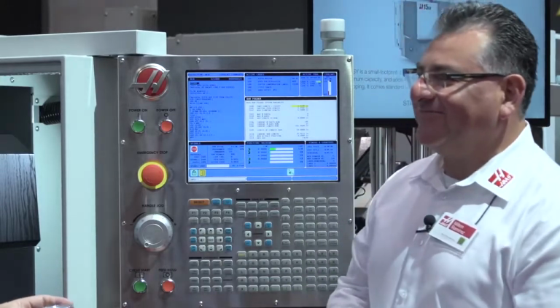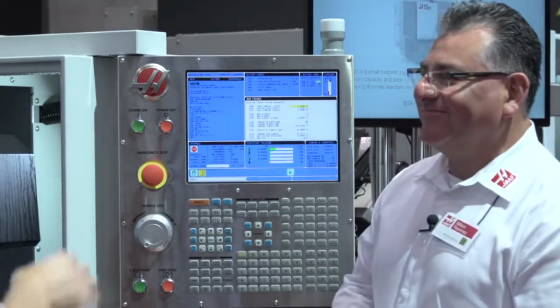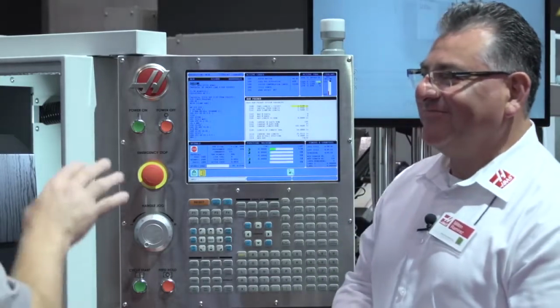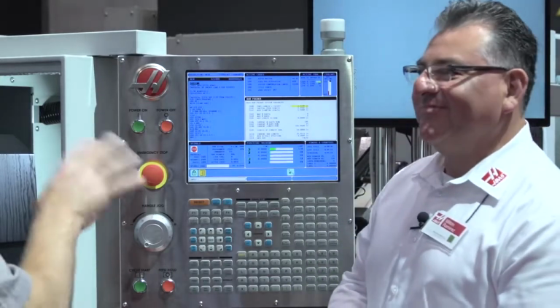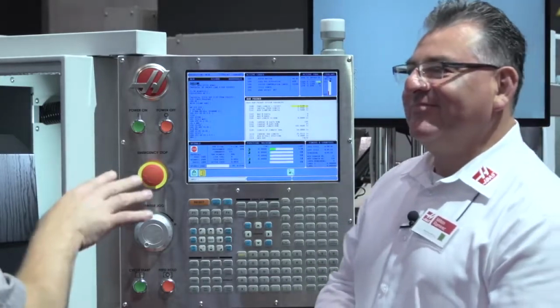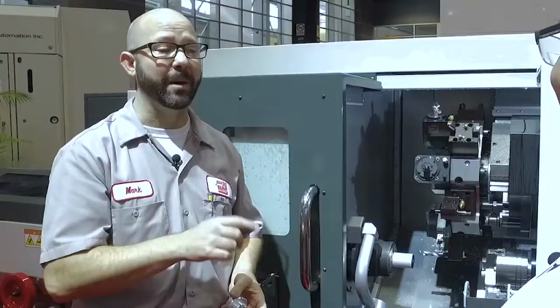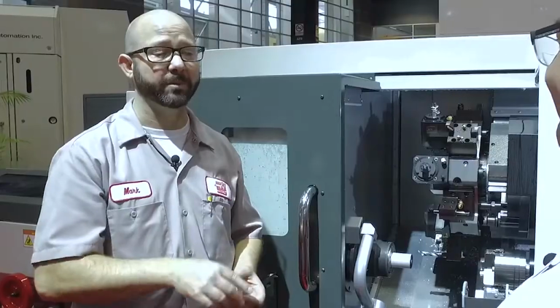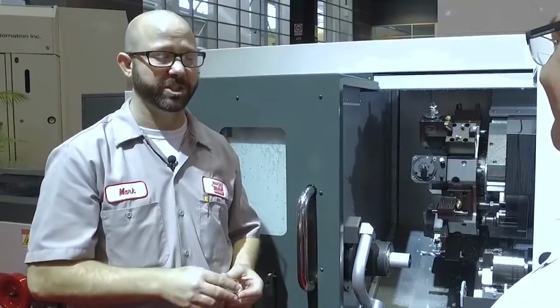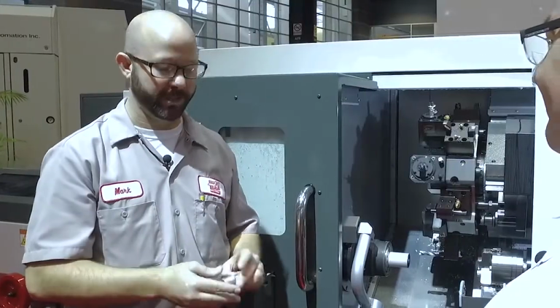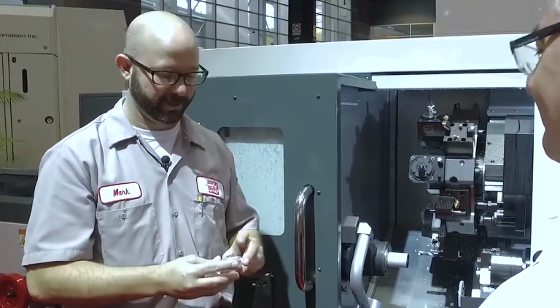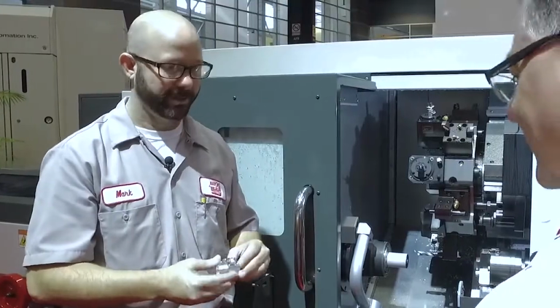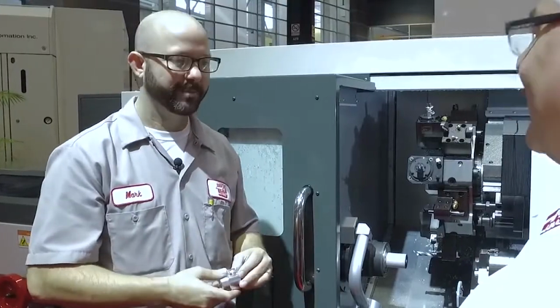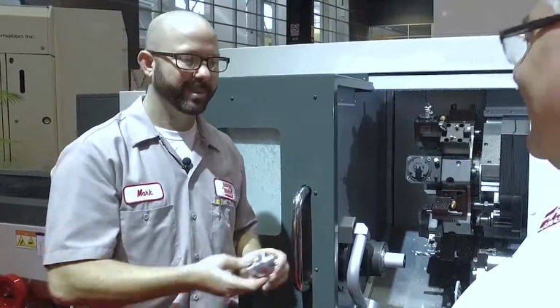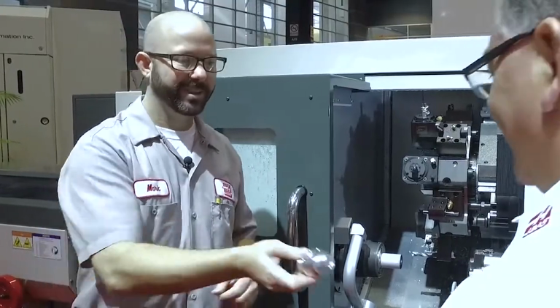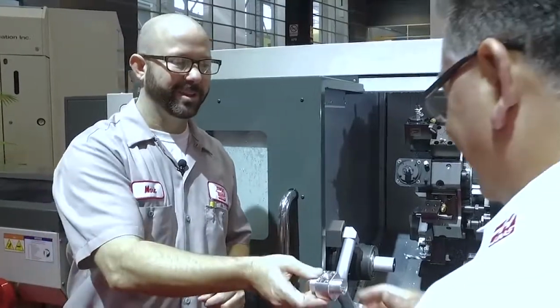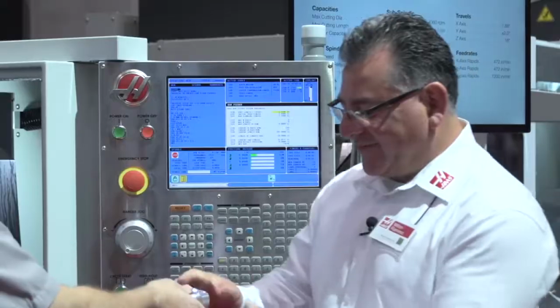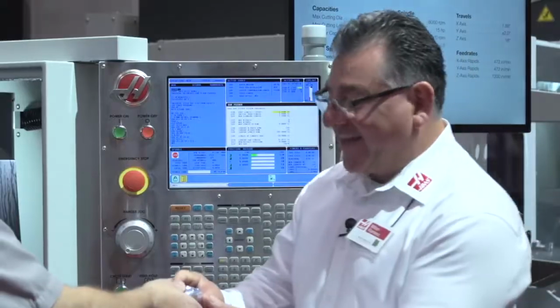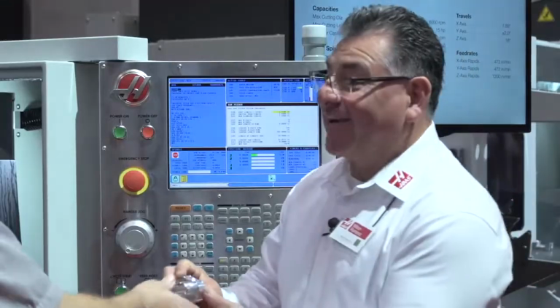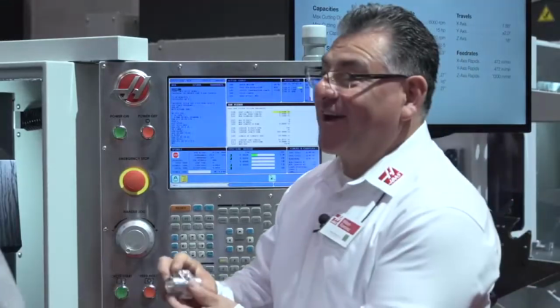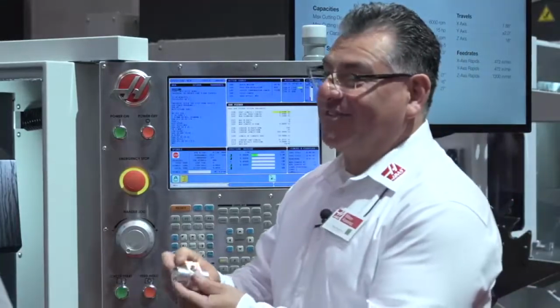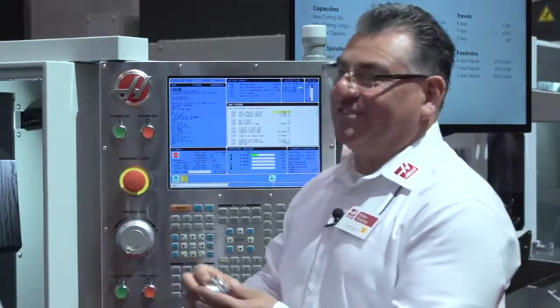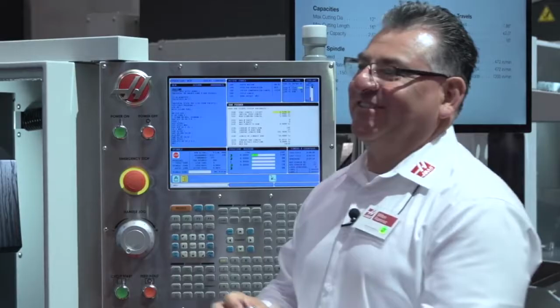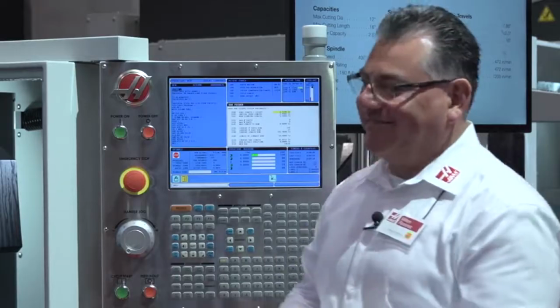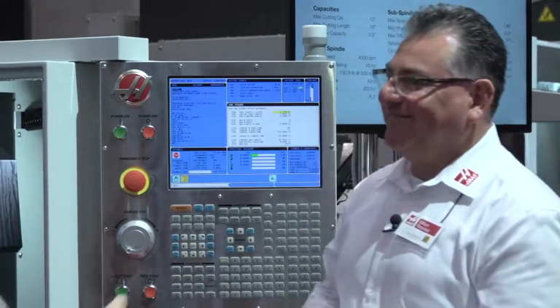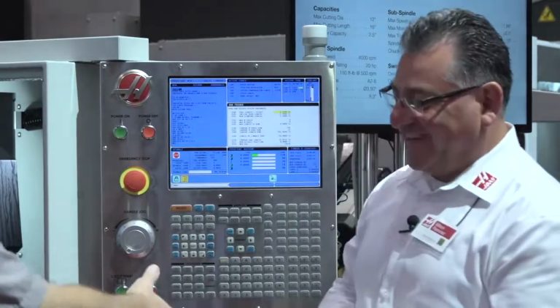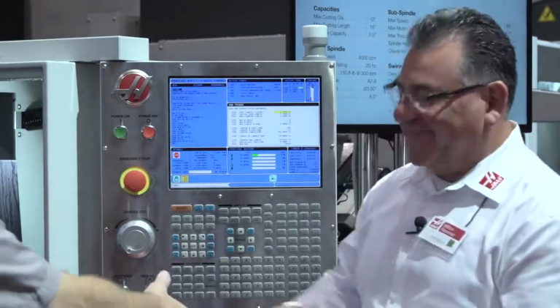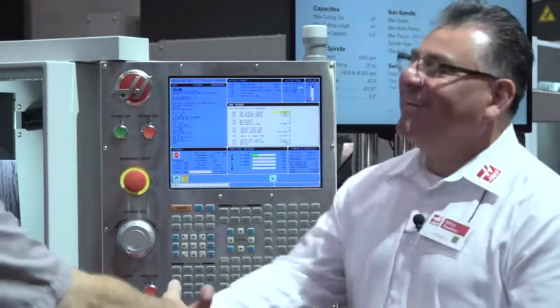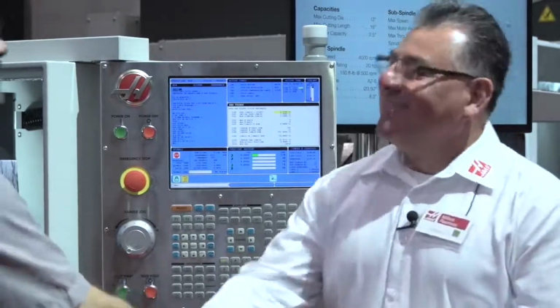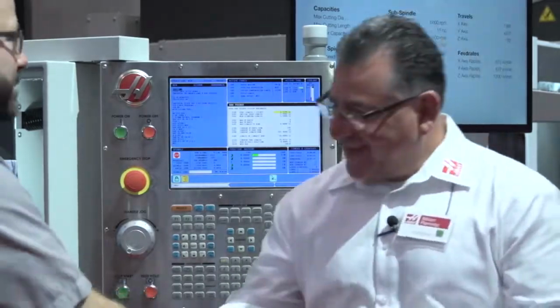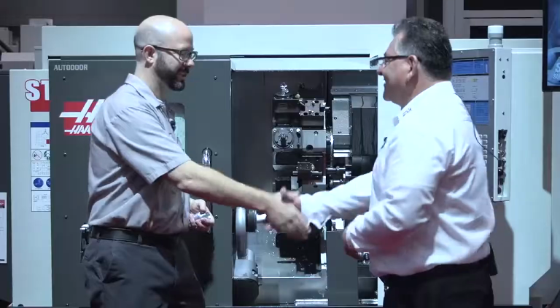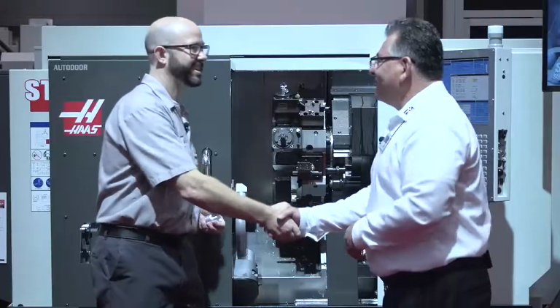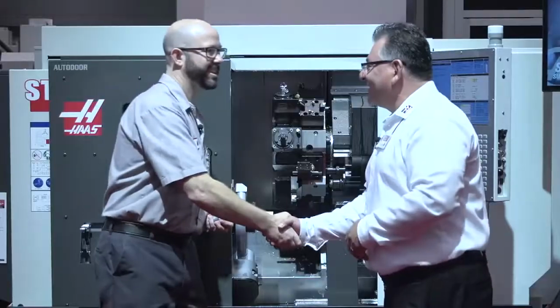That's terrific. This is going to be a popular machine. That's right, it is. We've been getting a lot of attention. That's great. Thanks a lot, Neil. Thanks a lot, Mark.